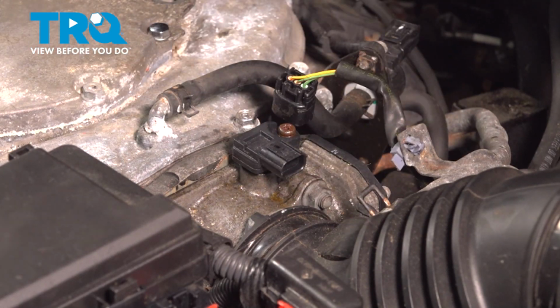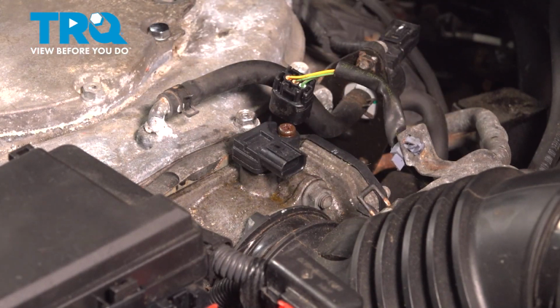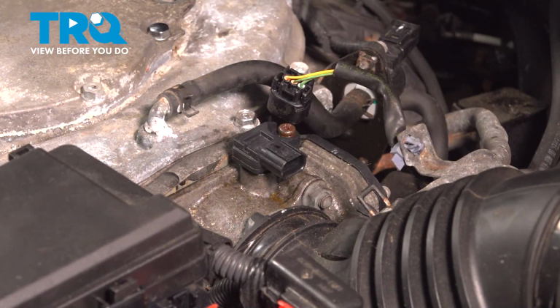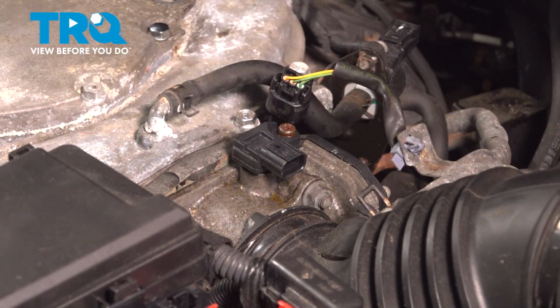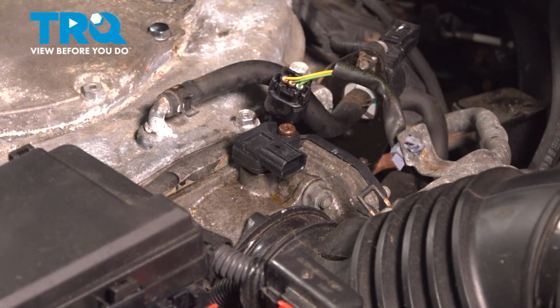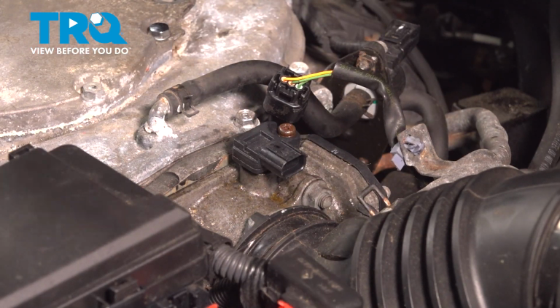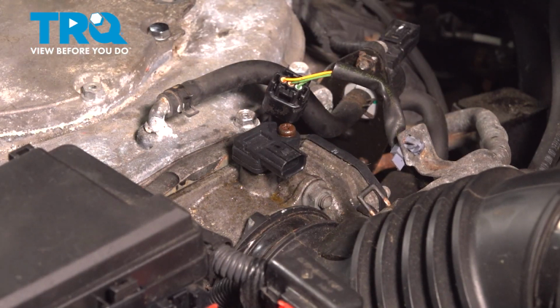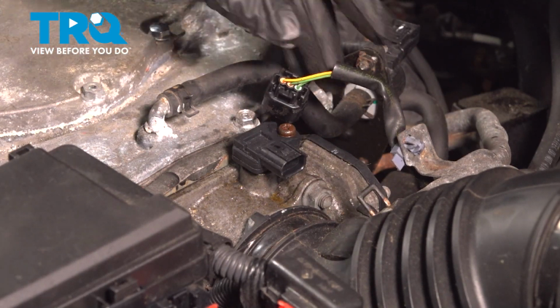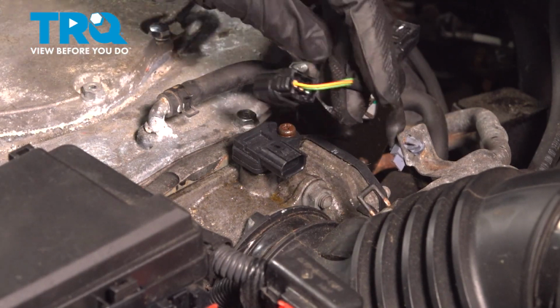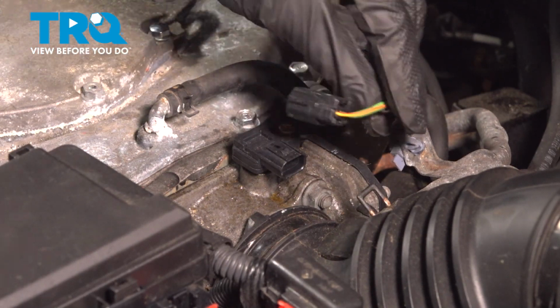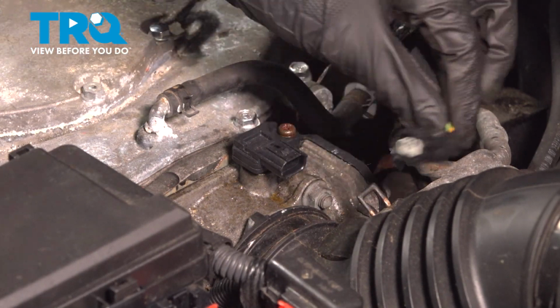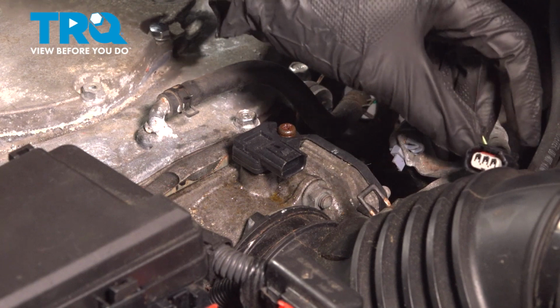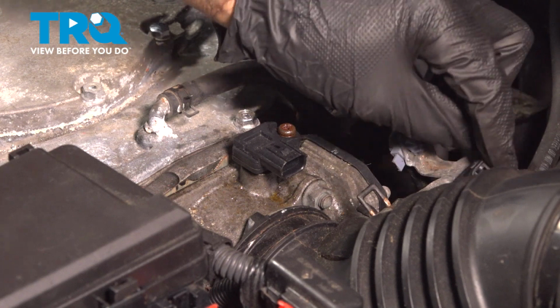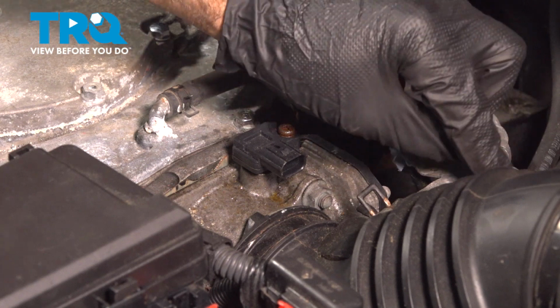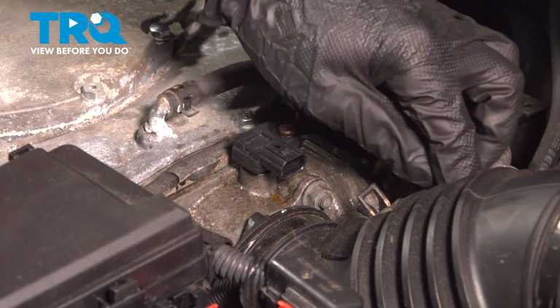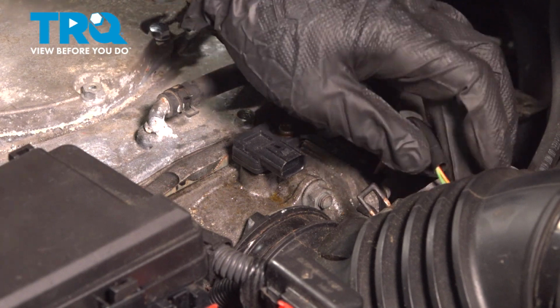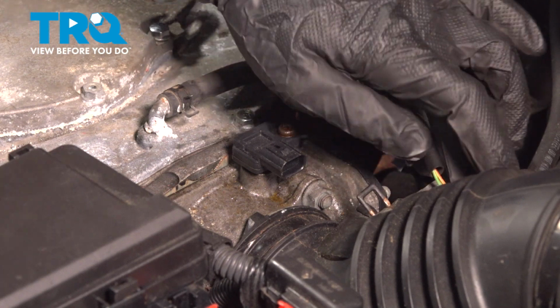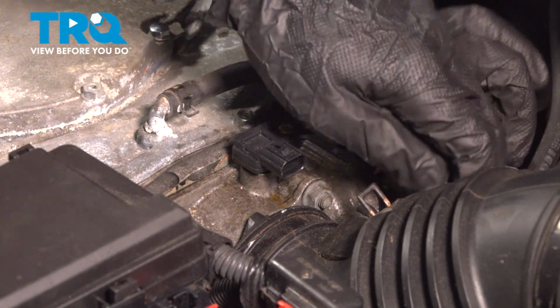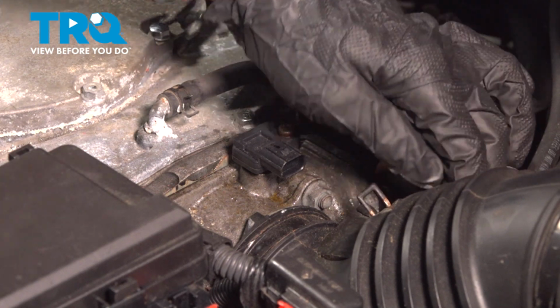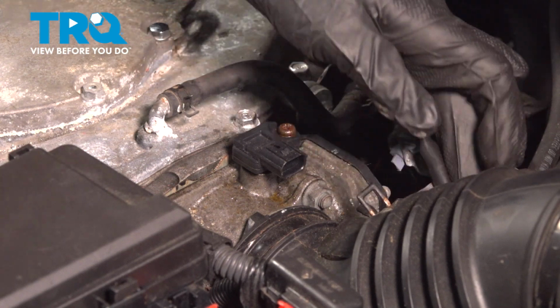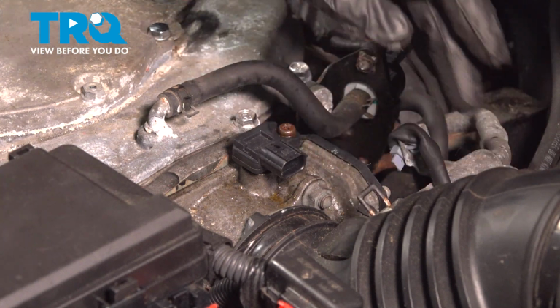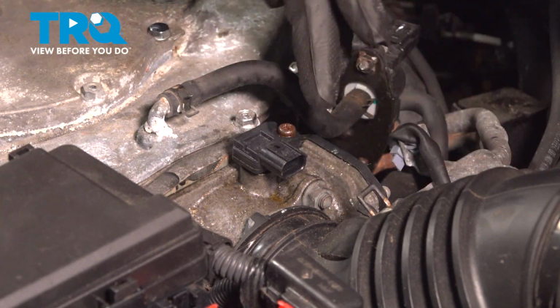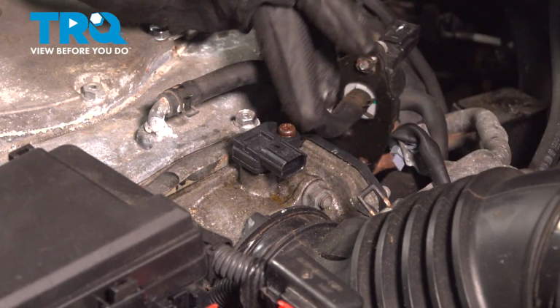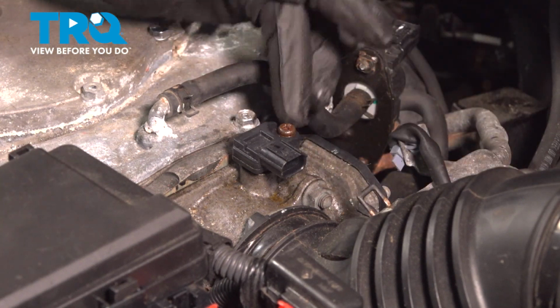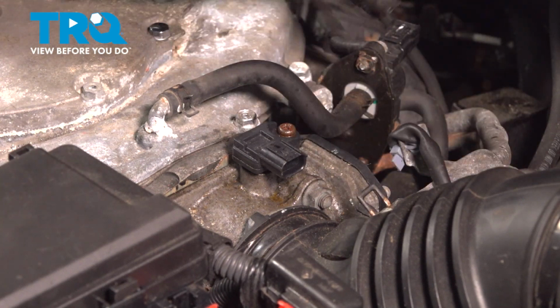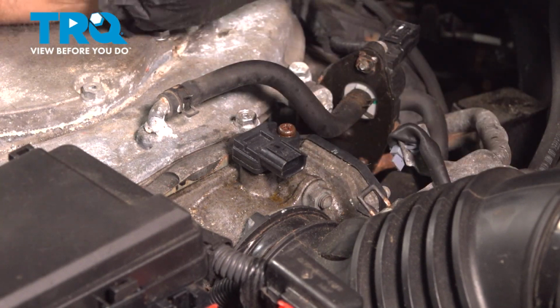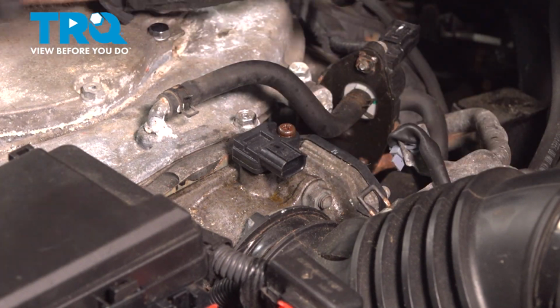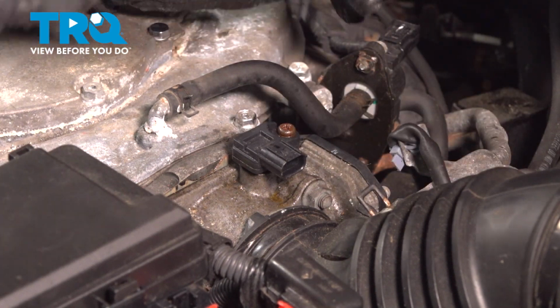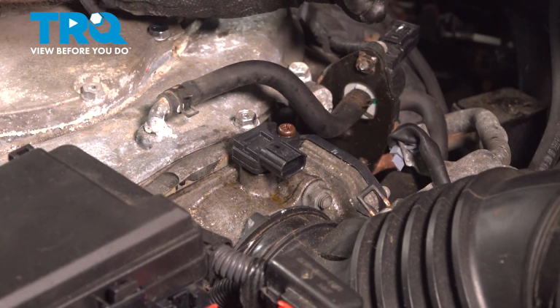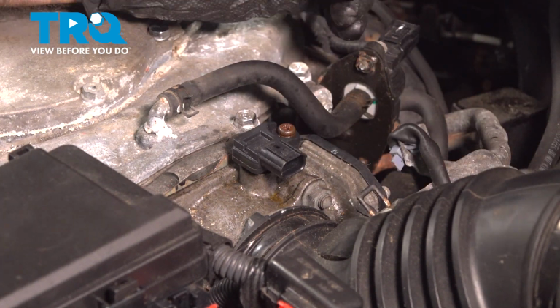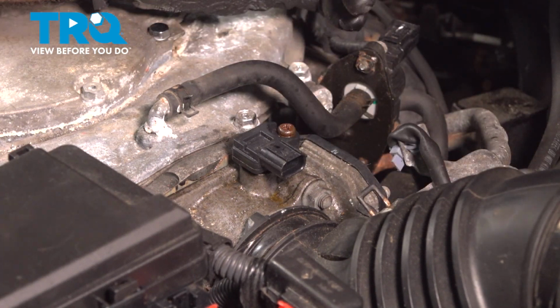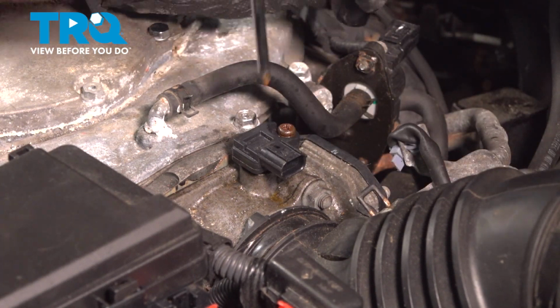We're going to take our Phillips screwdriver and remove this Phillips screw.